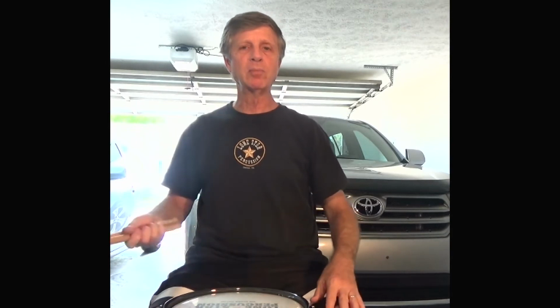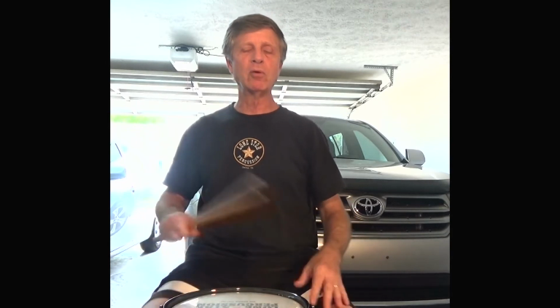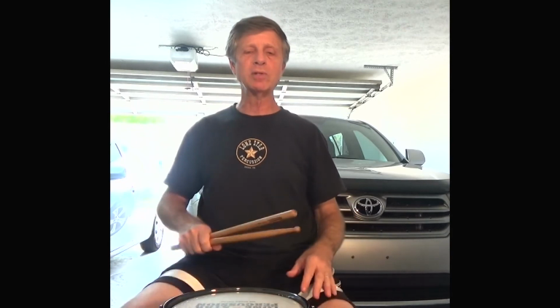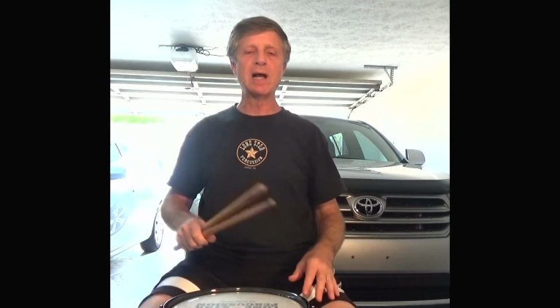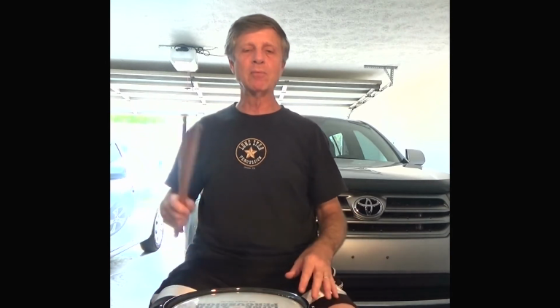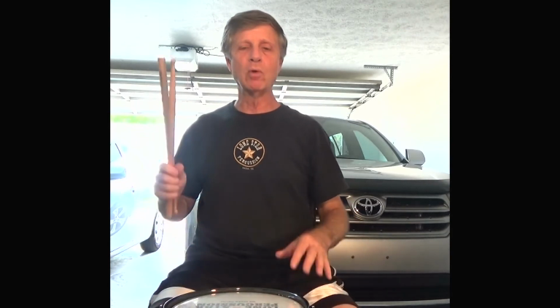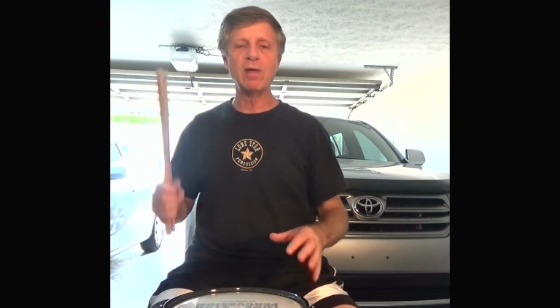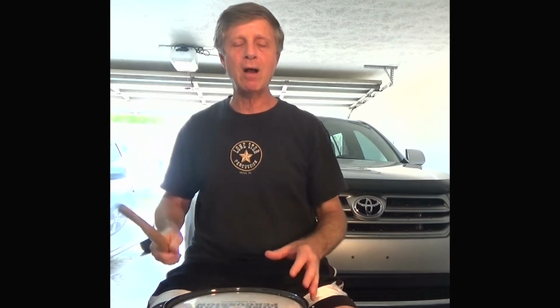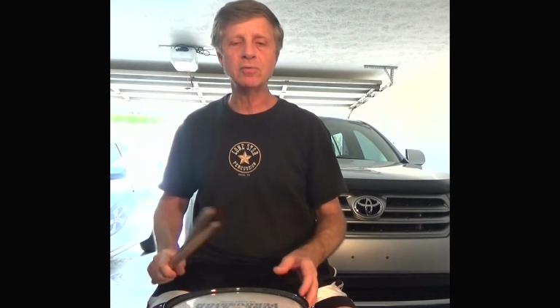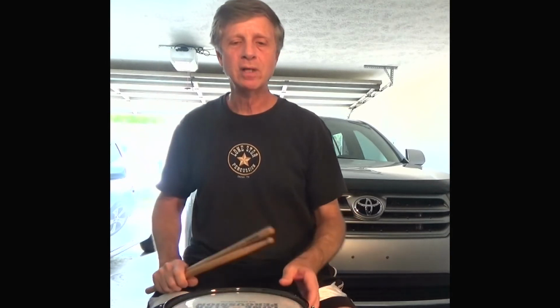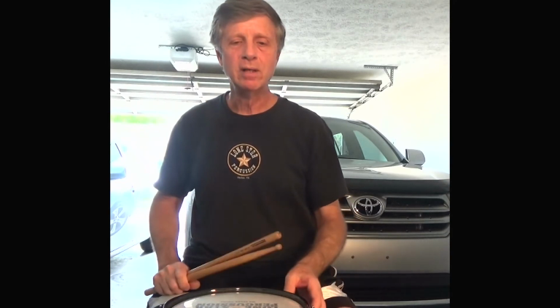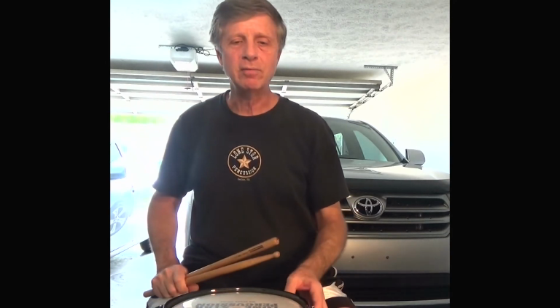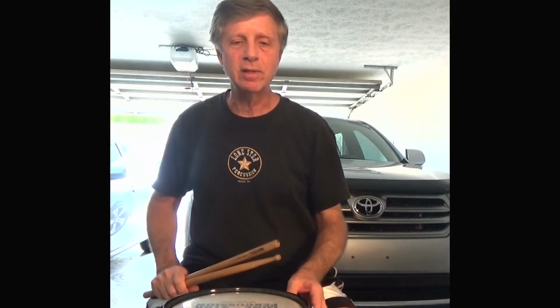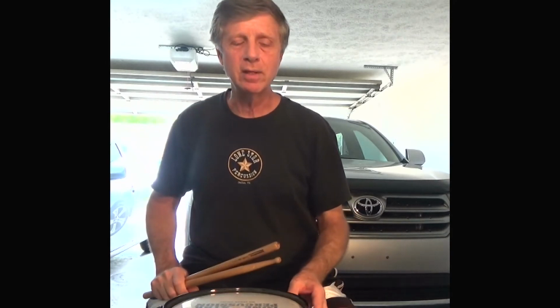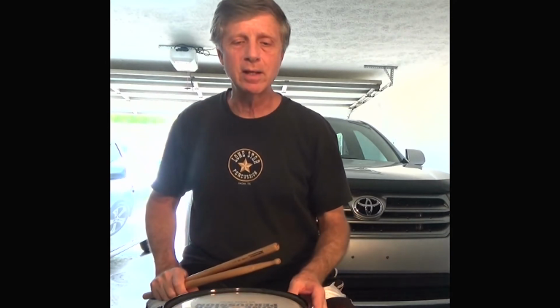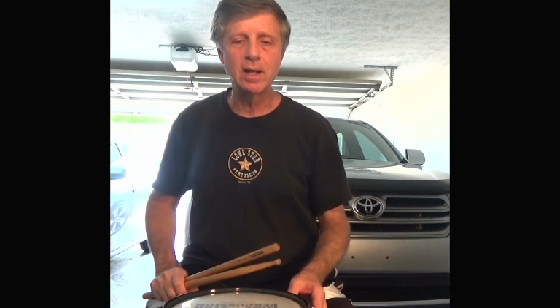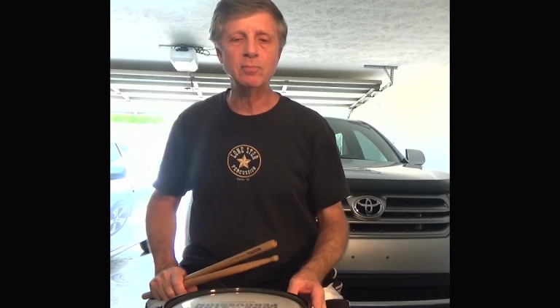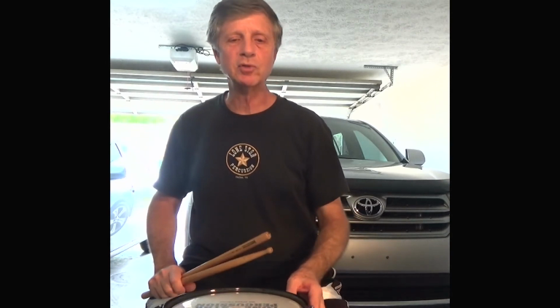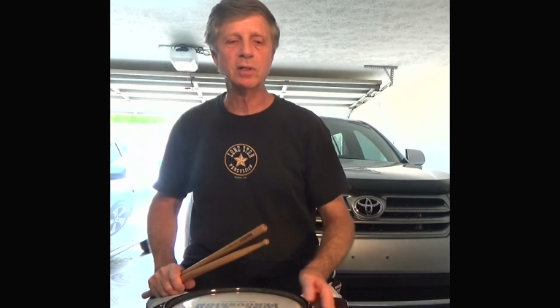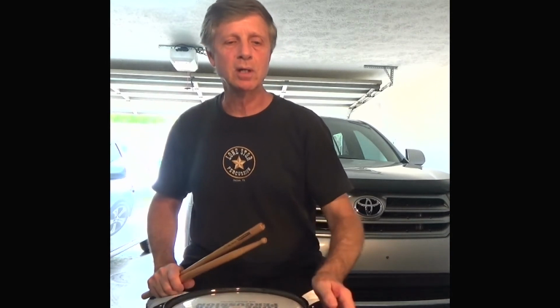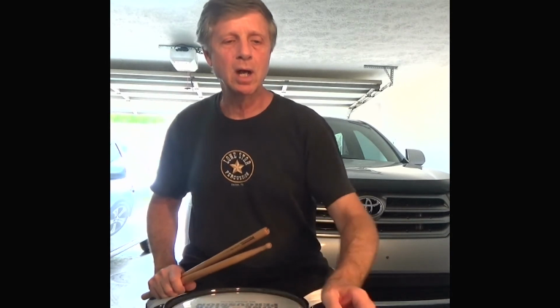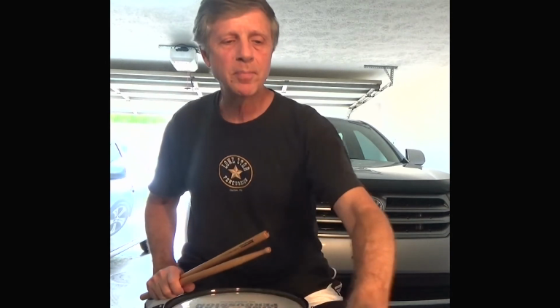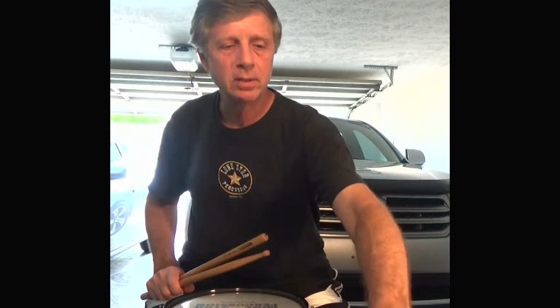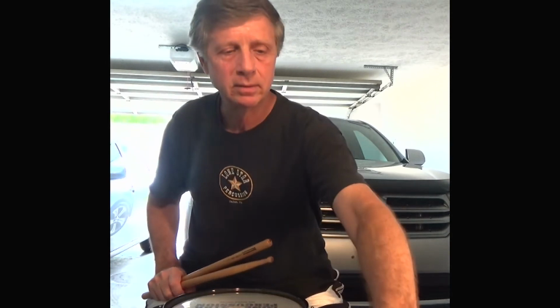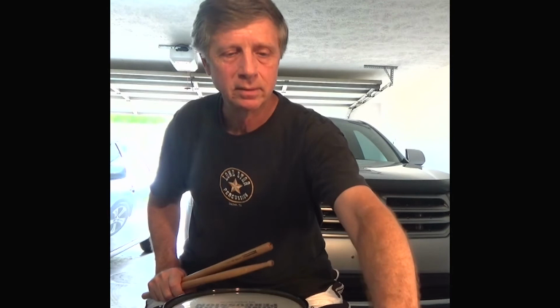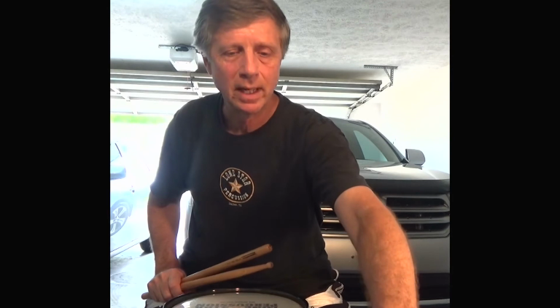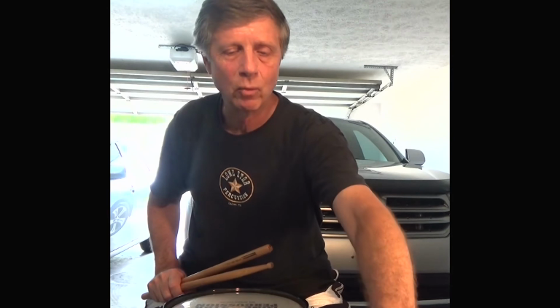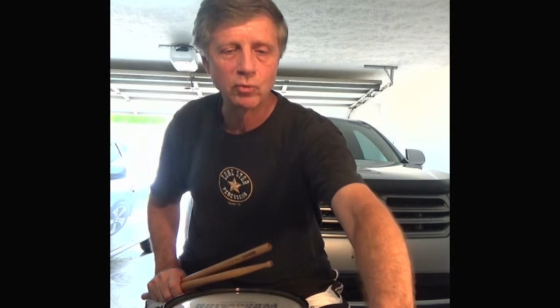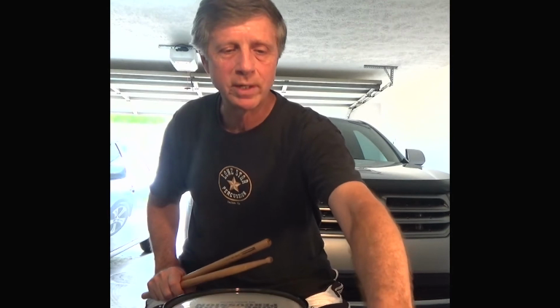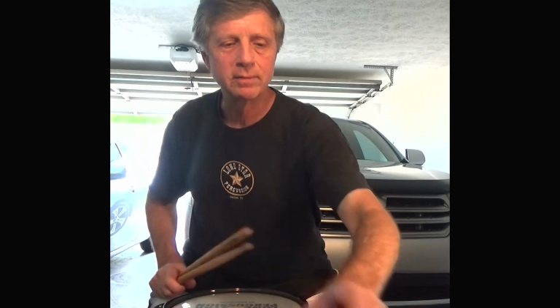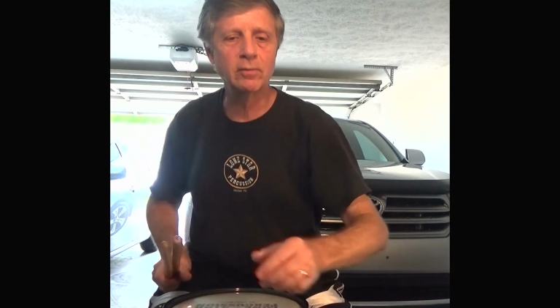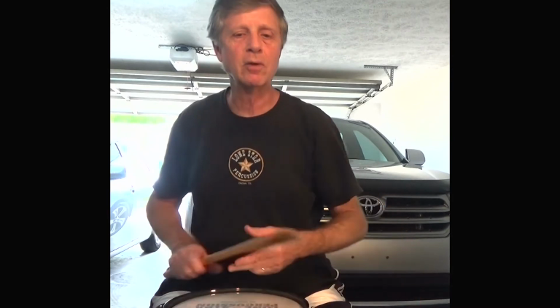Let me play it one time without the music up at 120. Here we go.